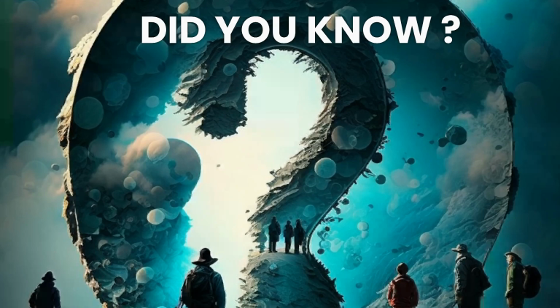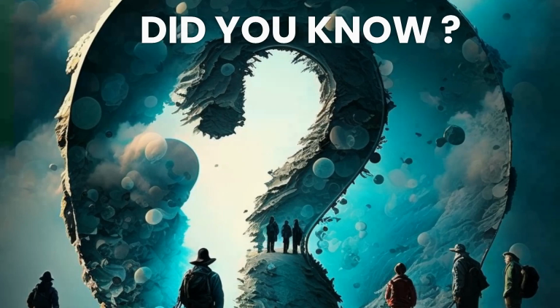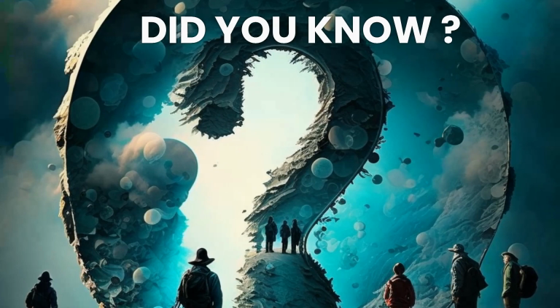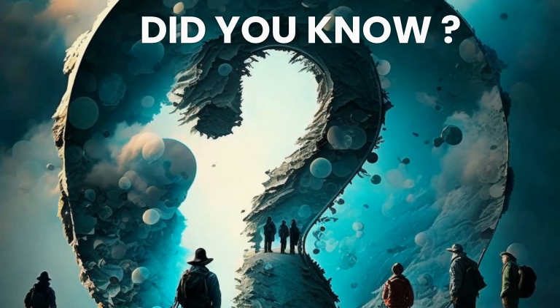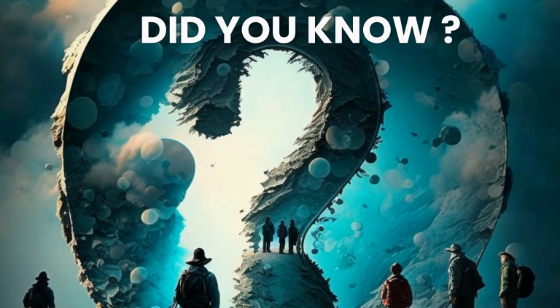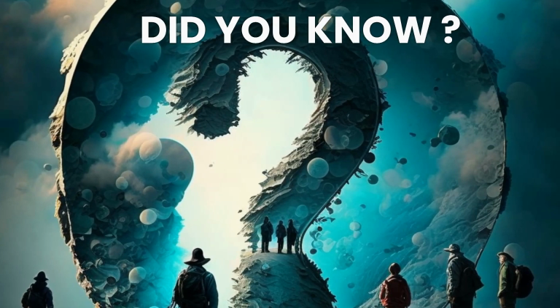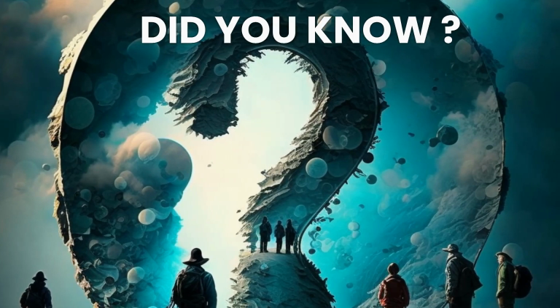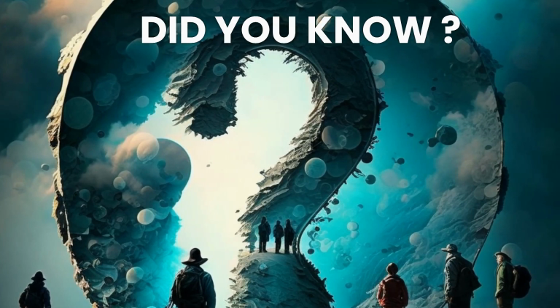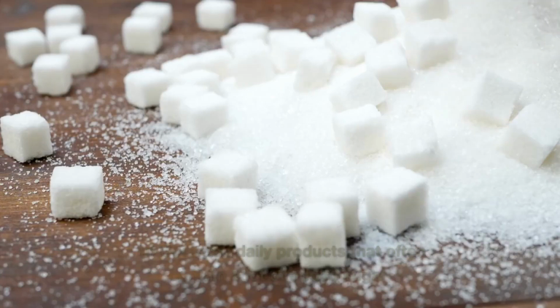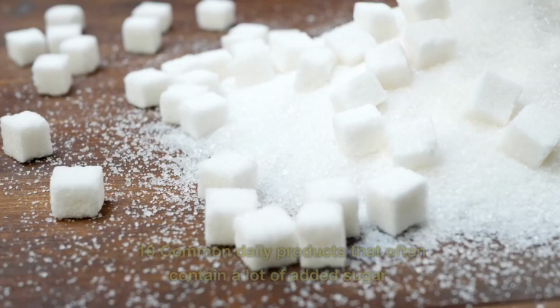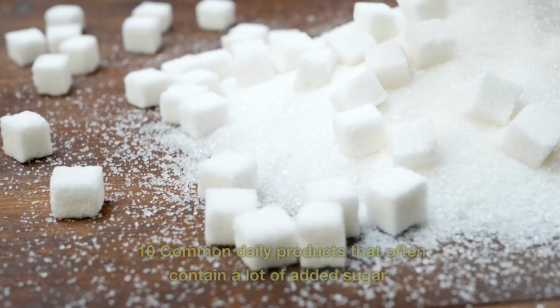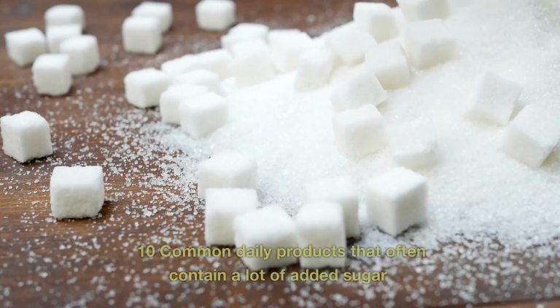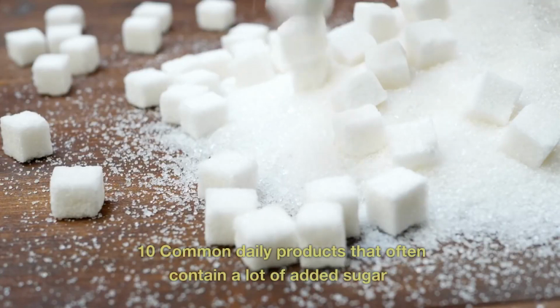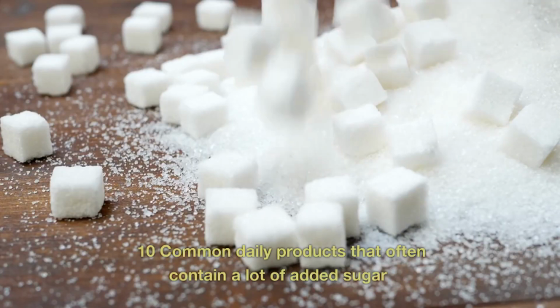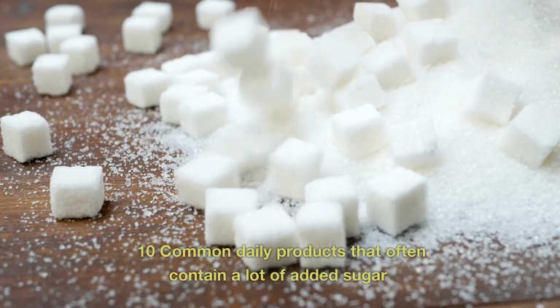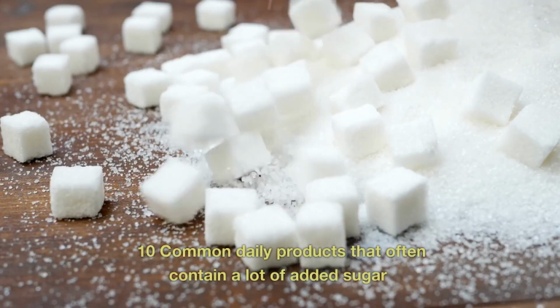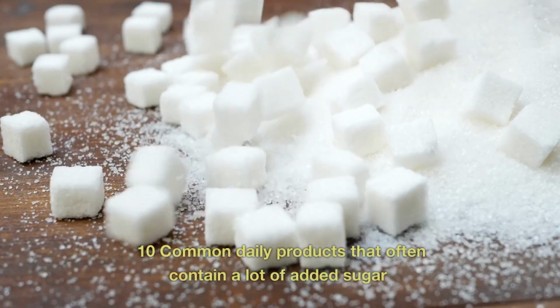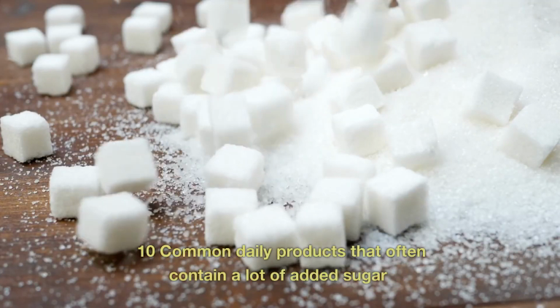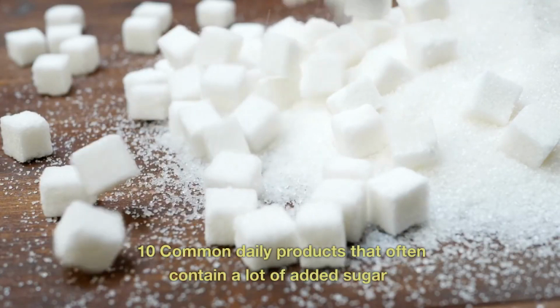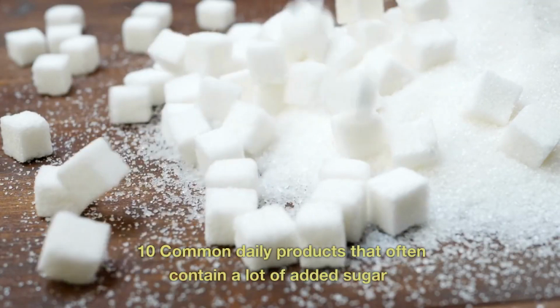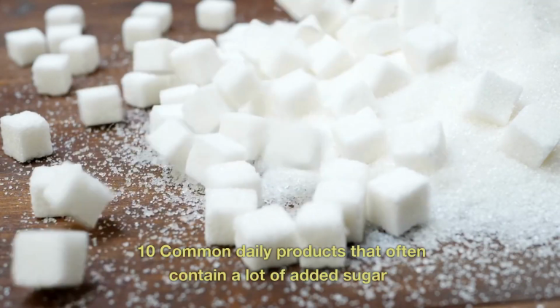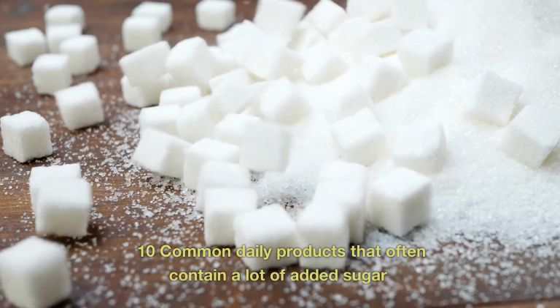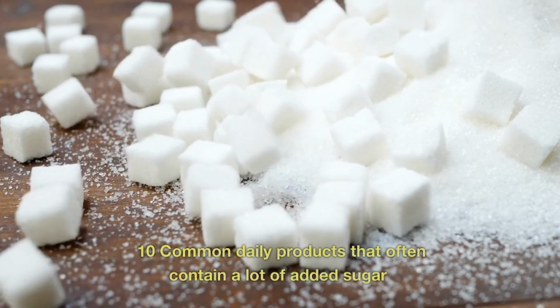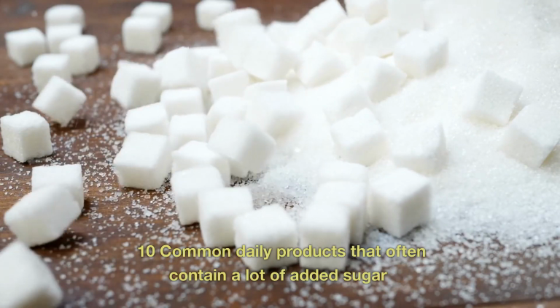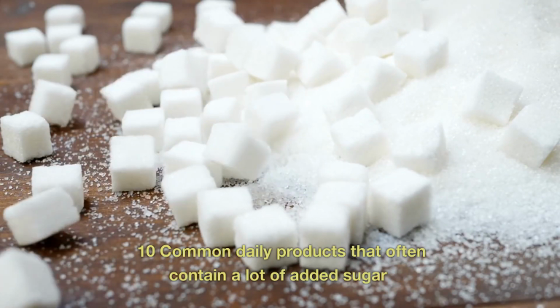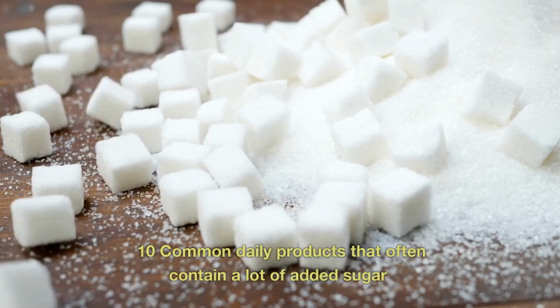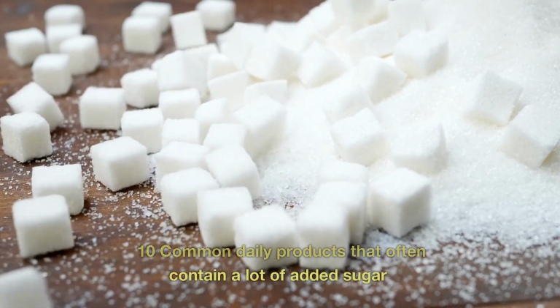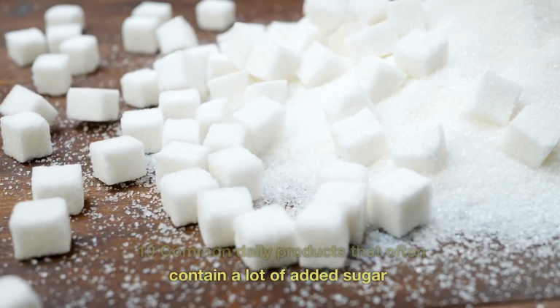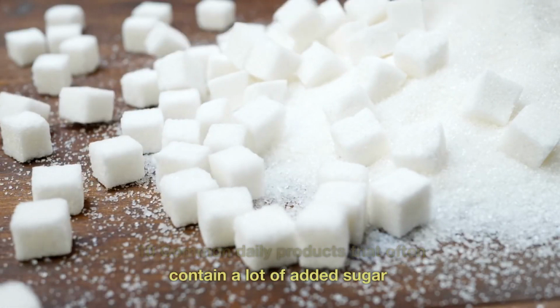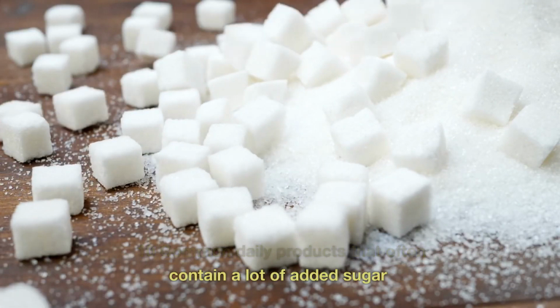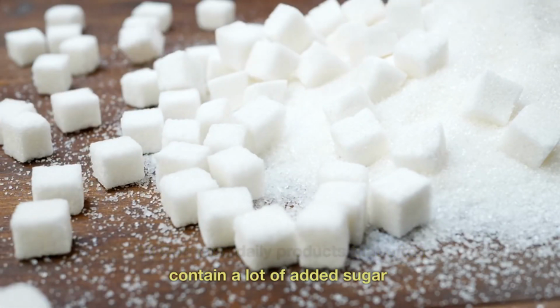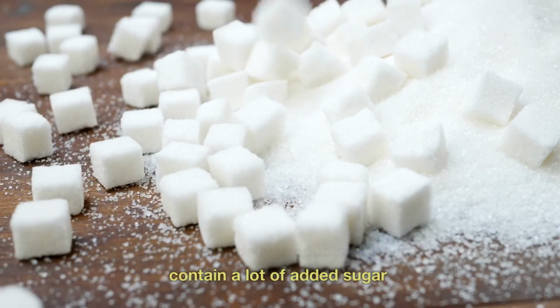Did you know? 10 common daily products that often contain a lot of added sugar.